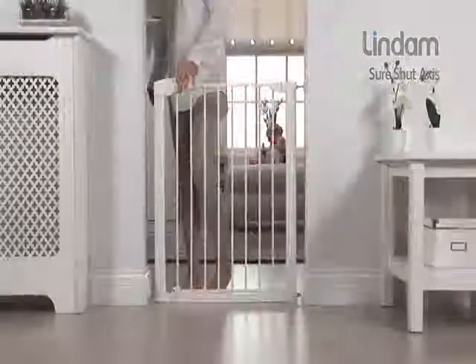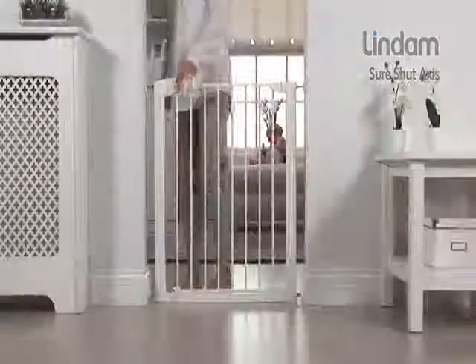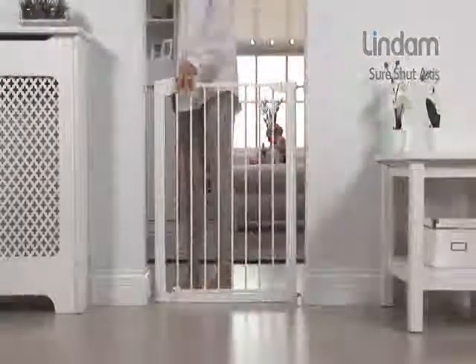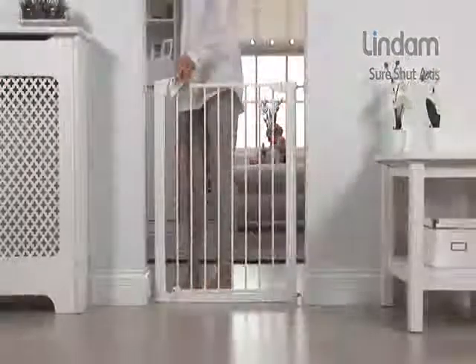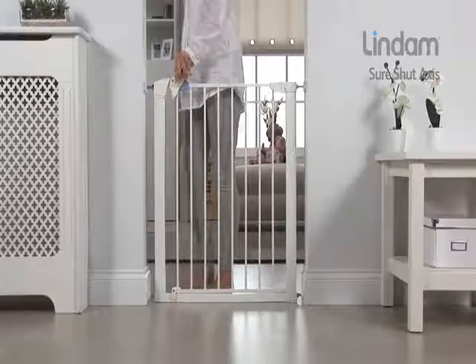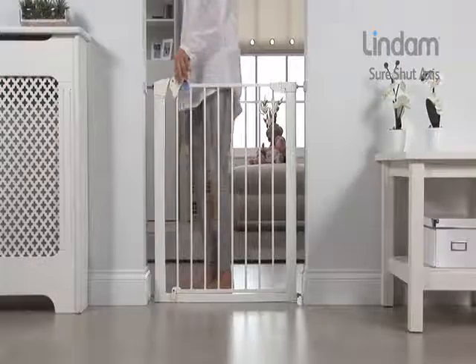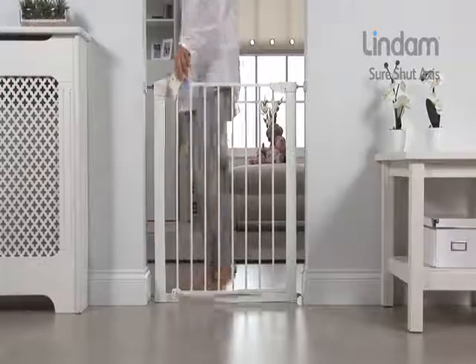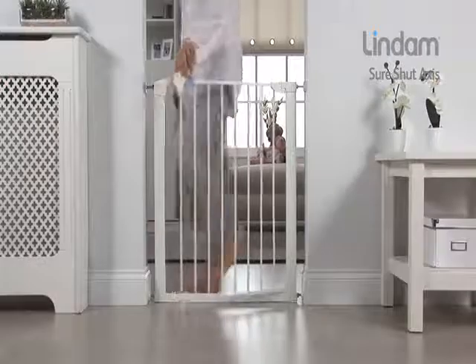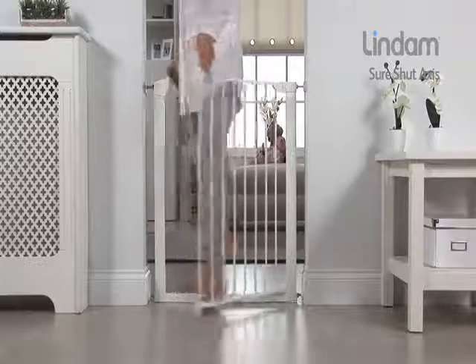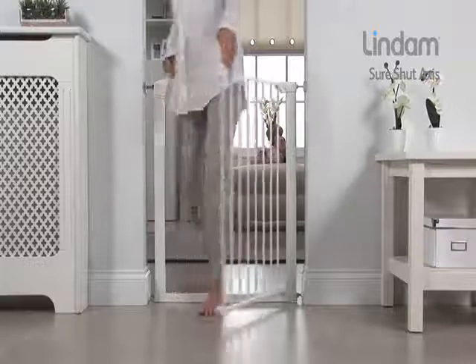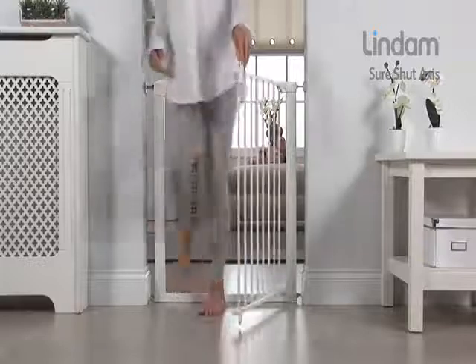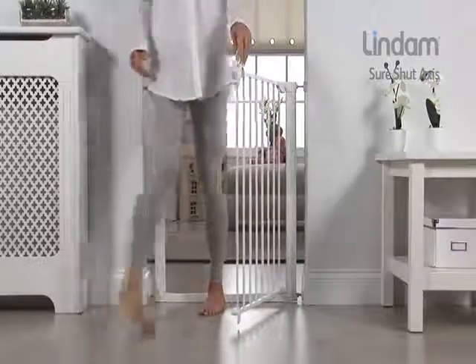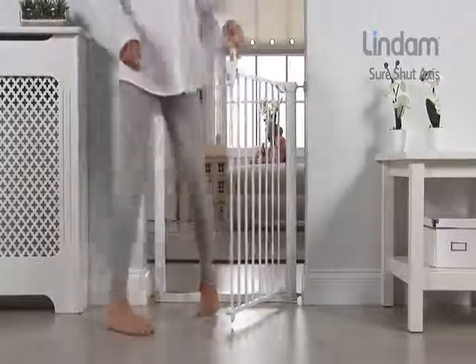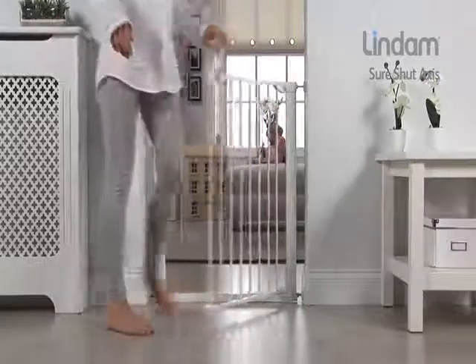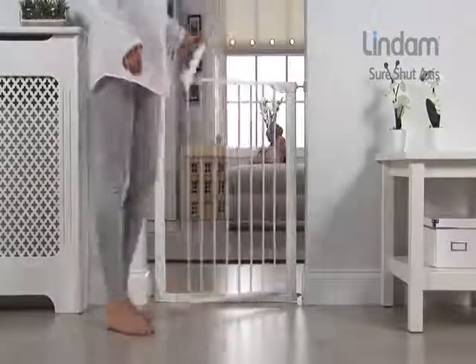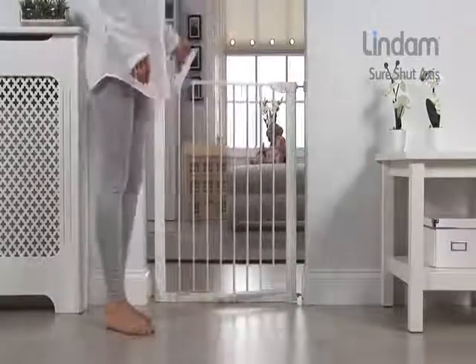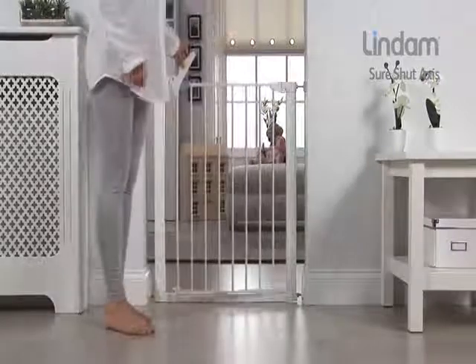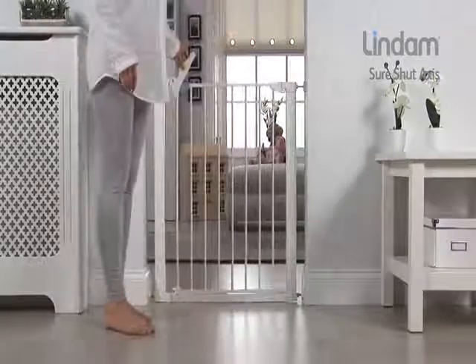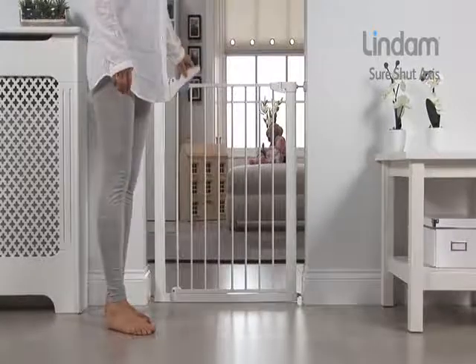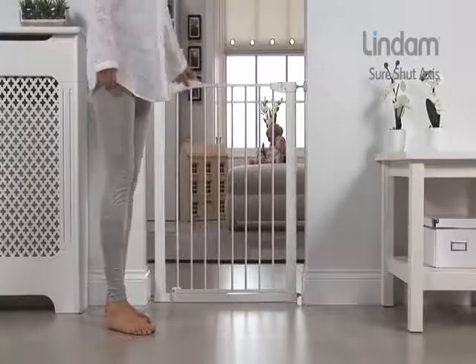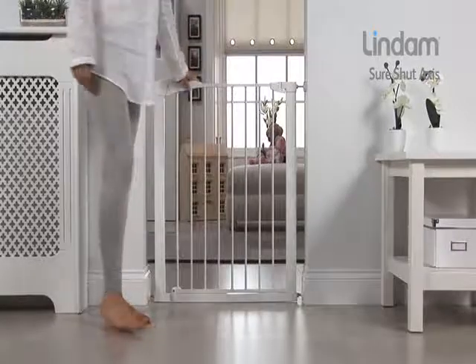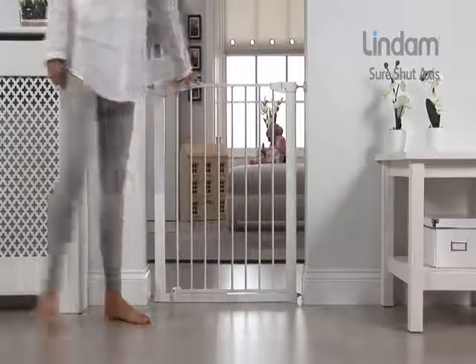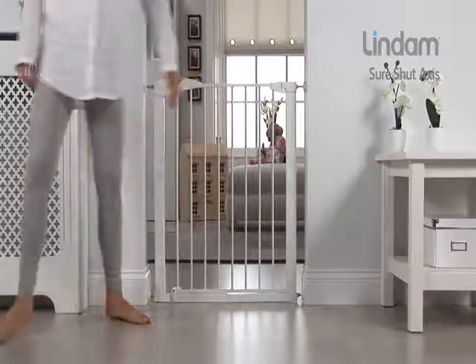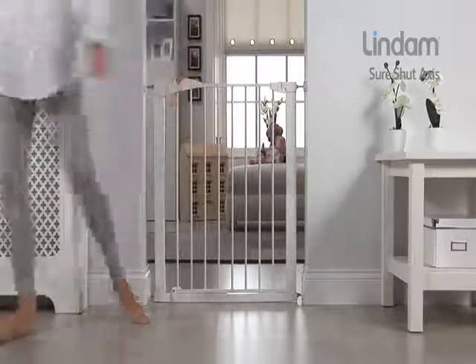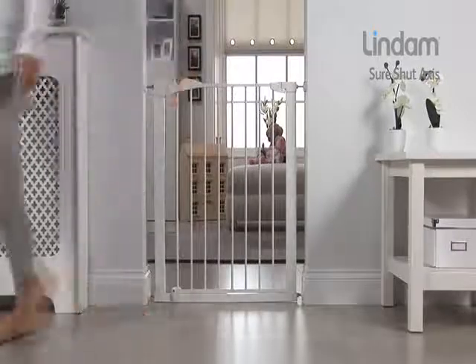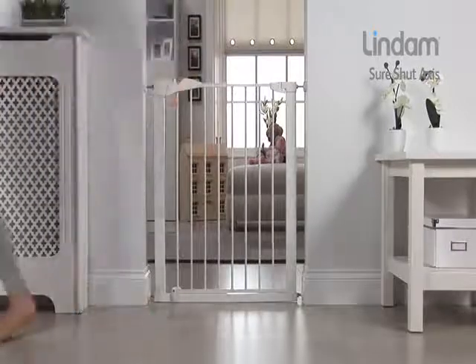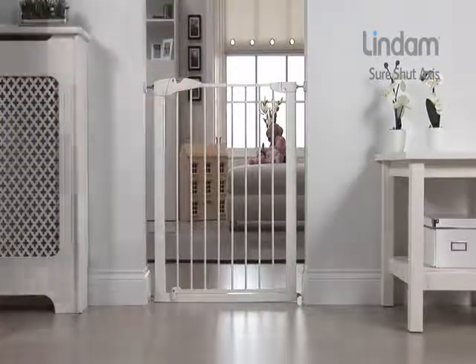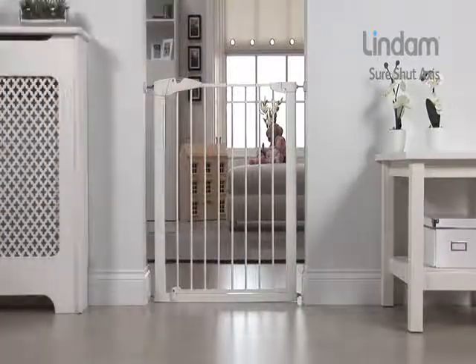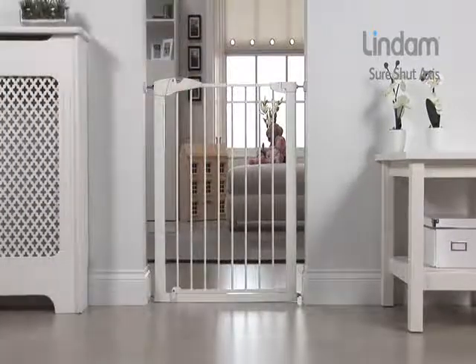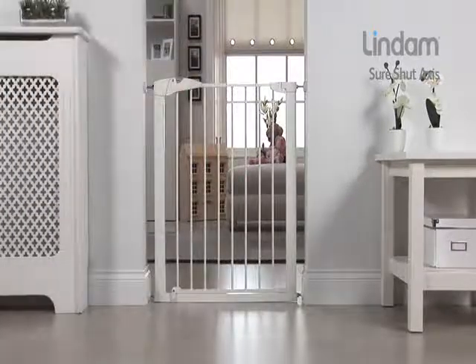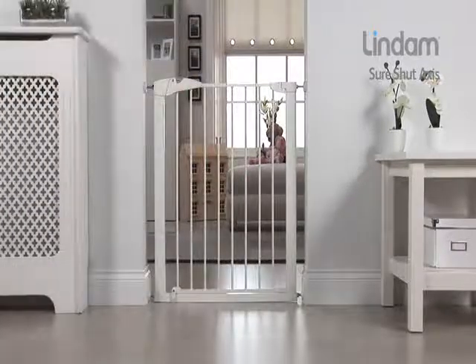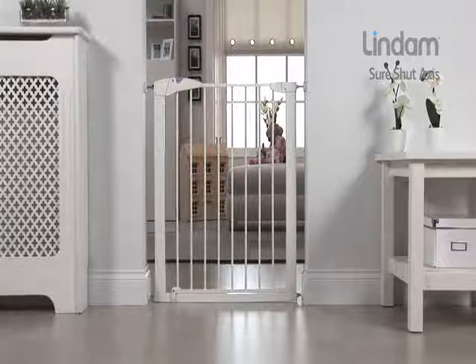When fitting the gate, please follow the installation instructions provided to ensure your gate is correctly fitted.